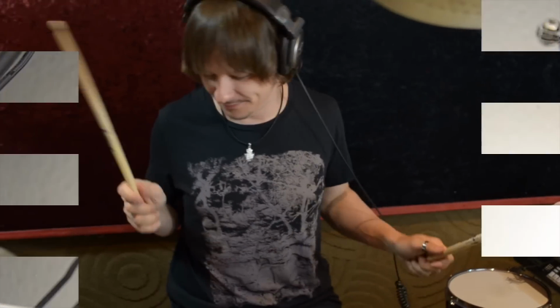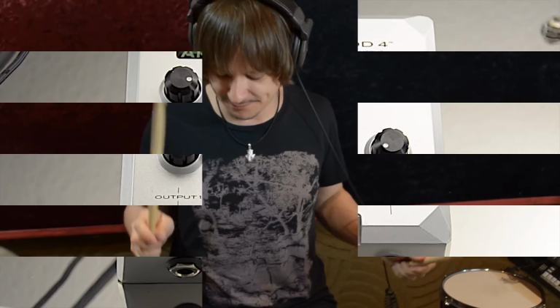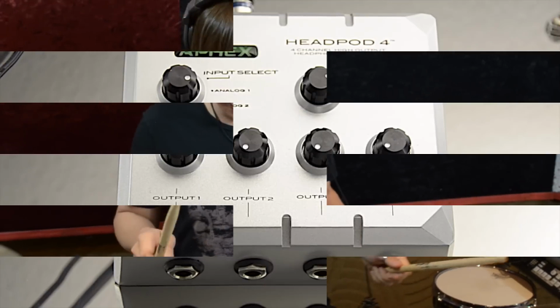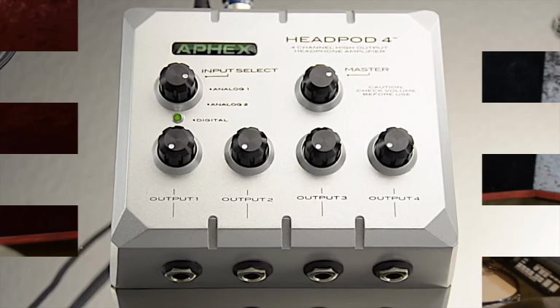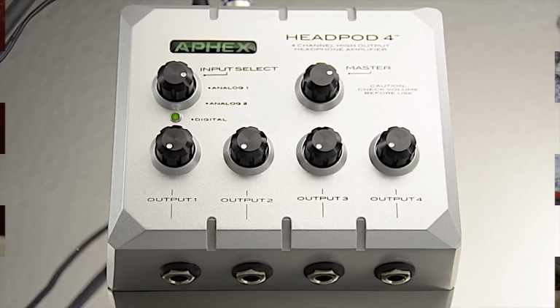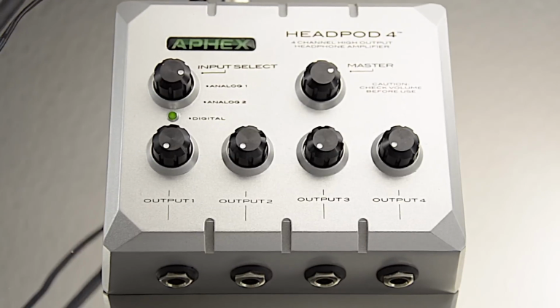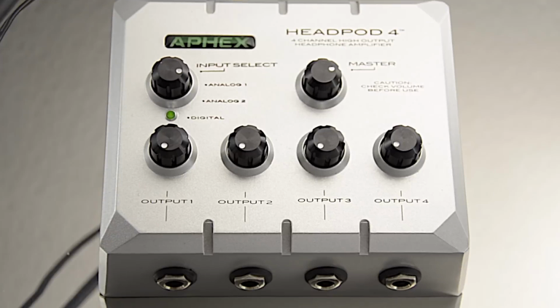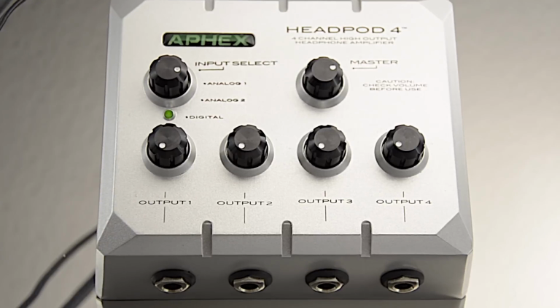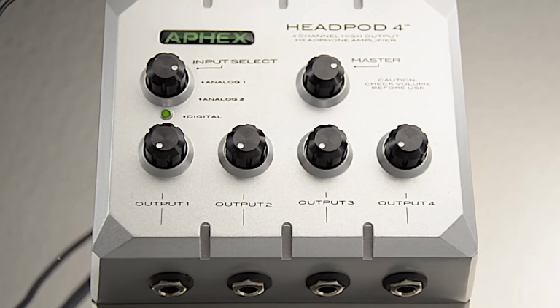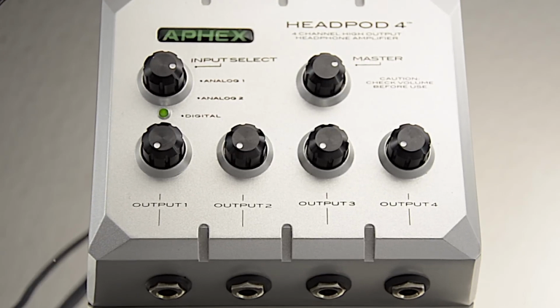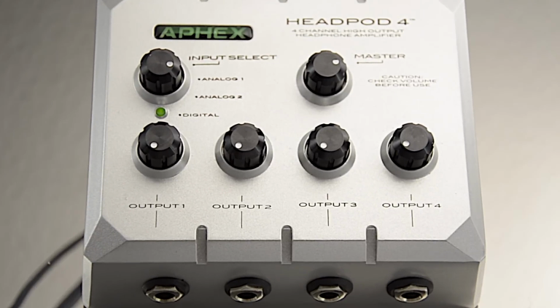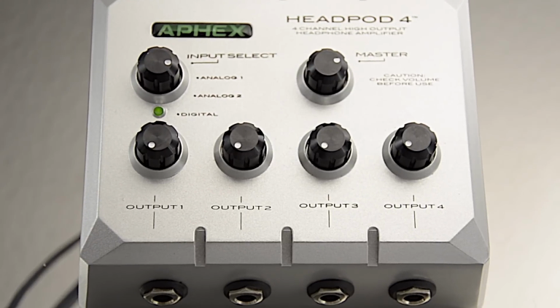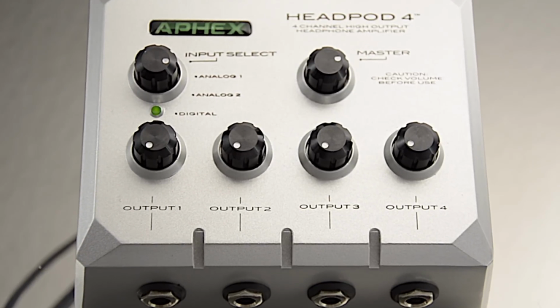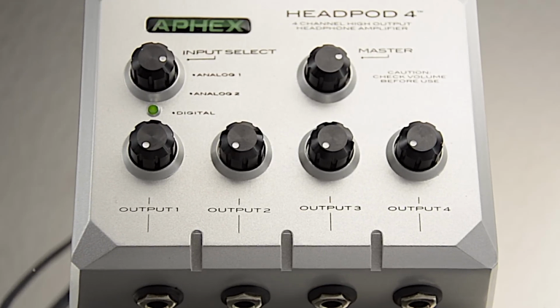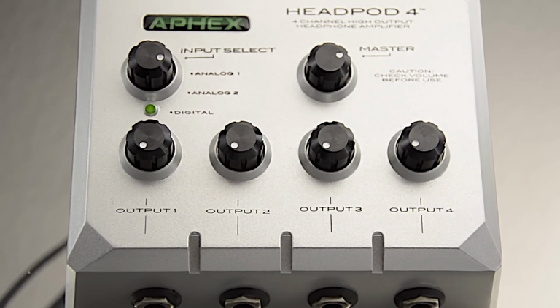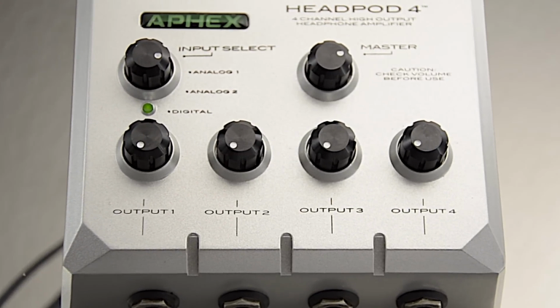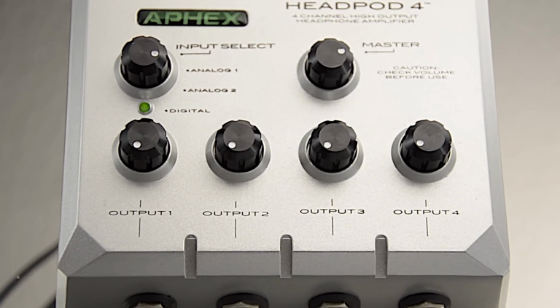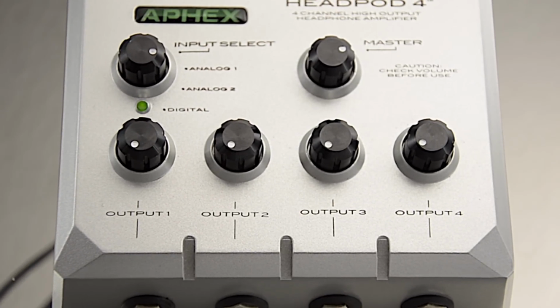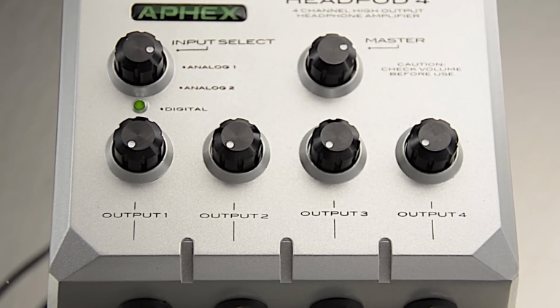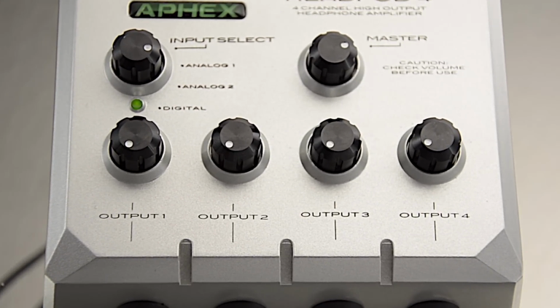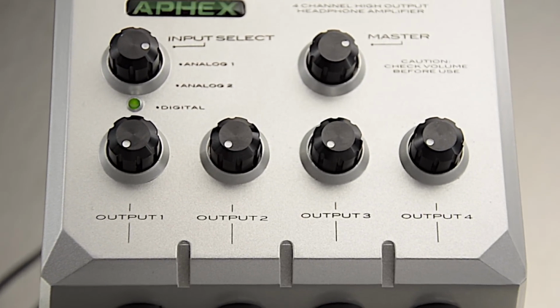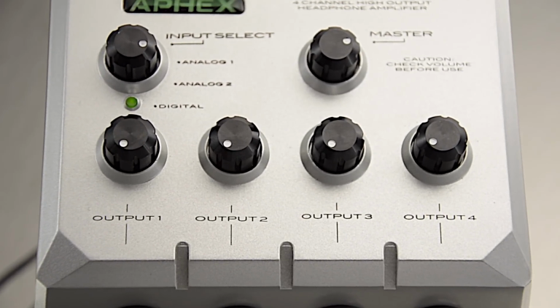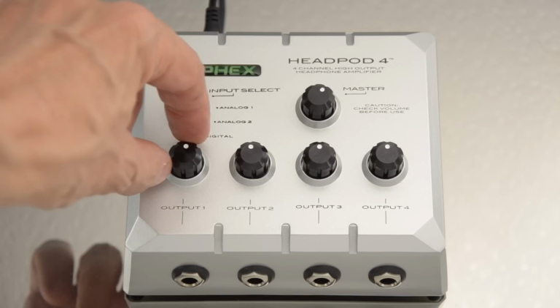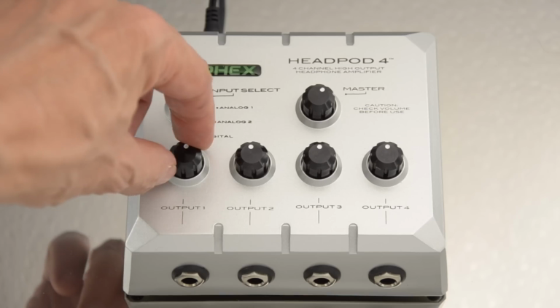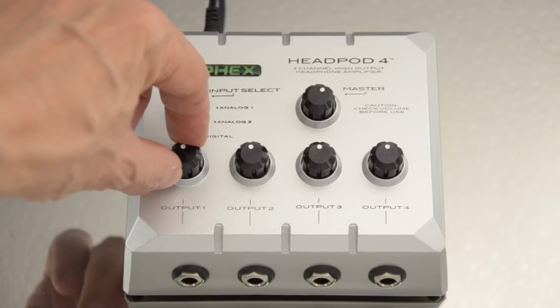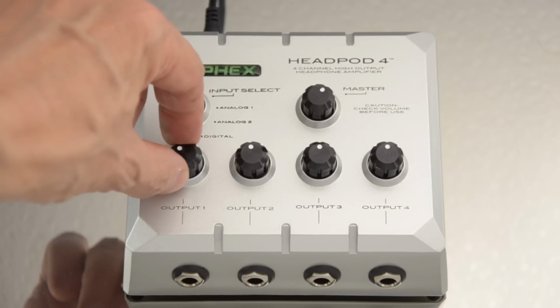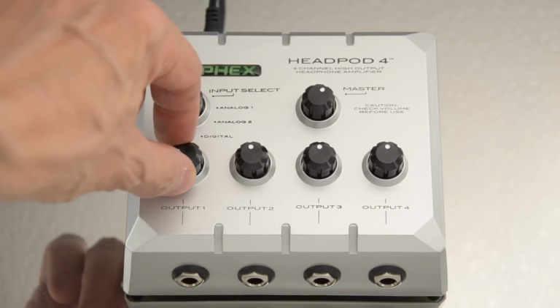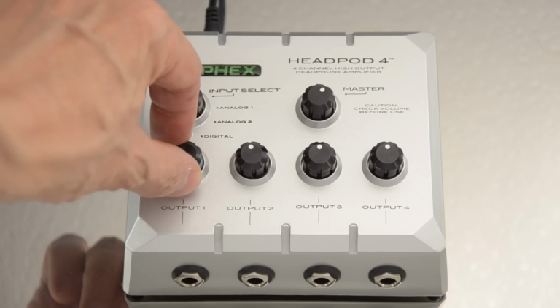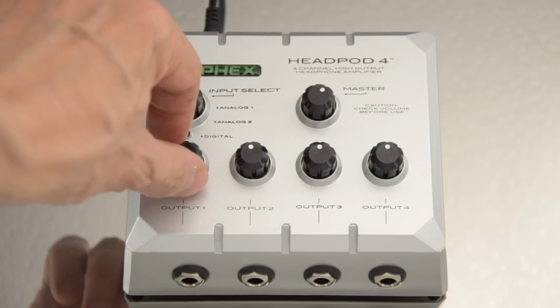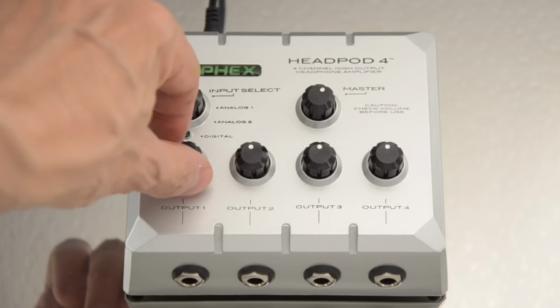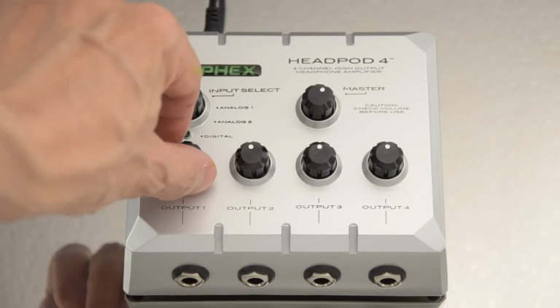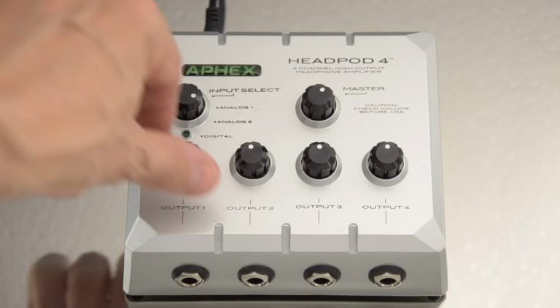Each headphone output has its own volume knob. Always begin with that volume knob all the way down before you connect your headphones.